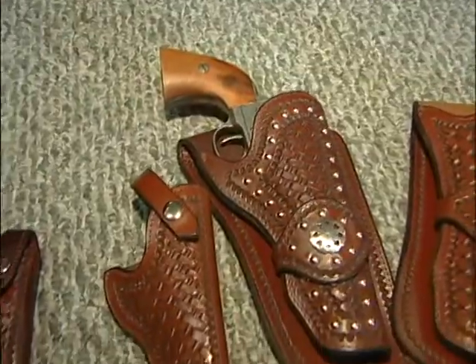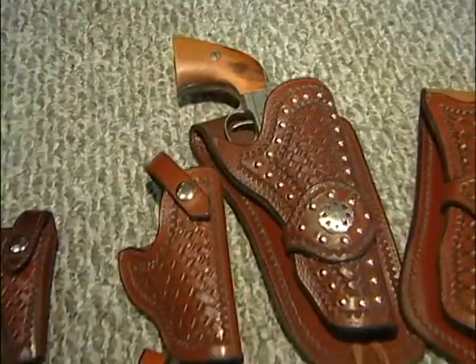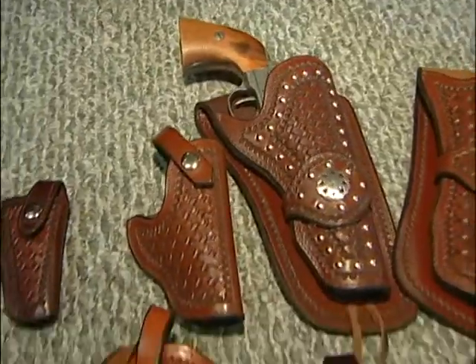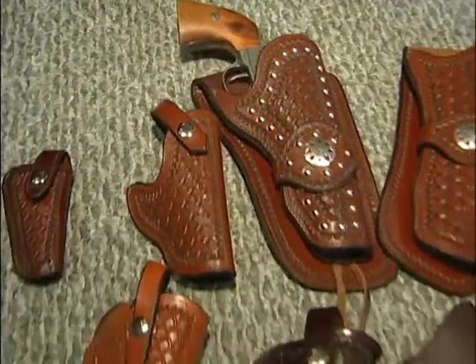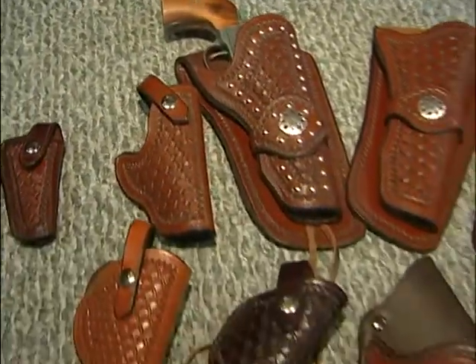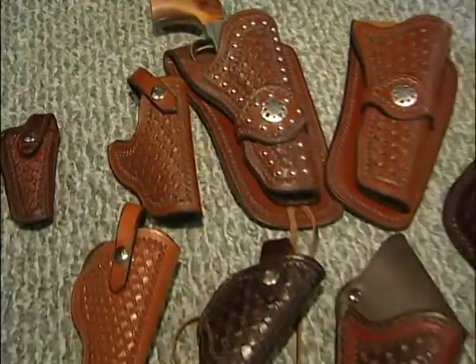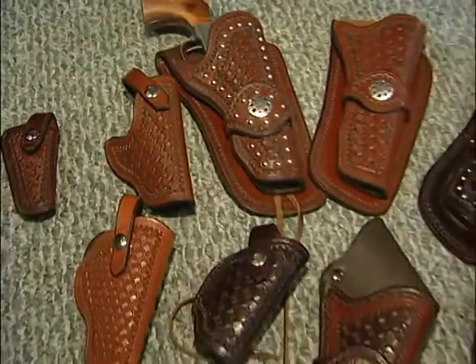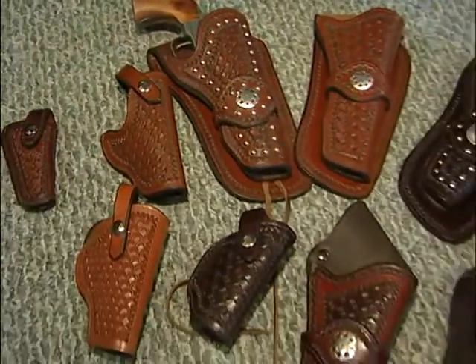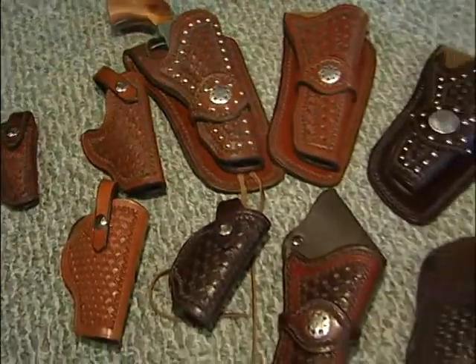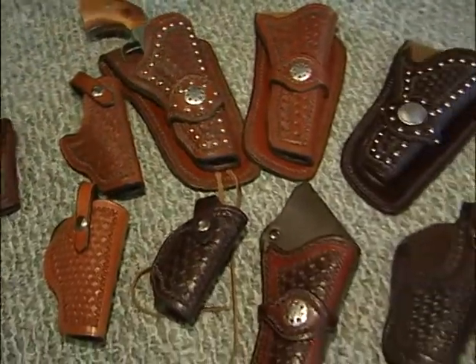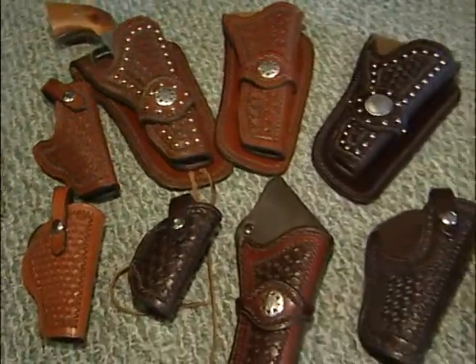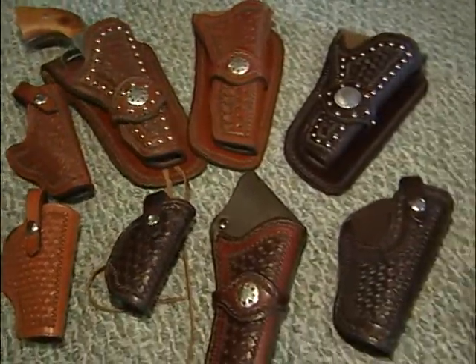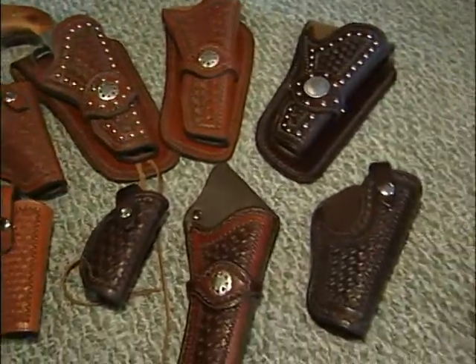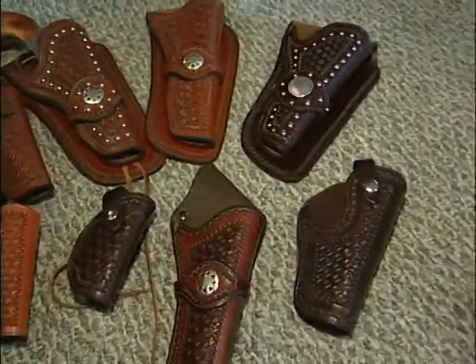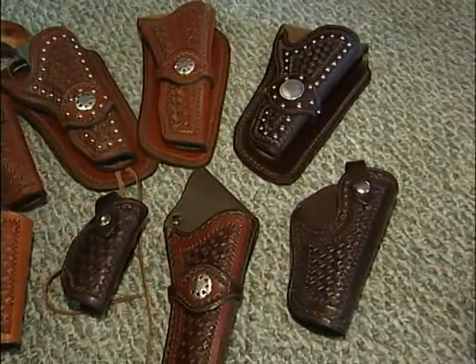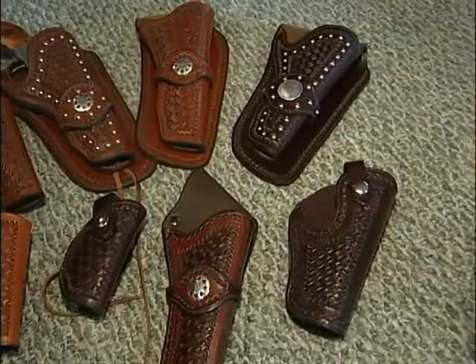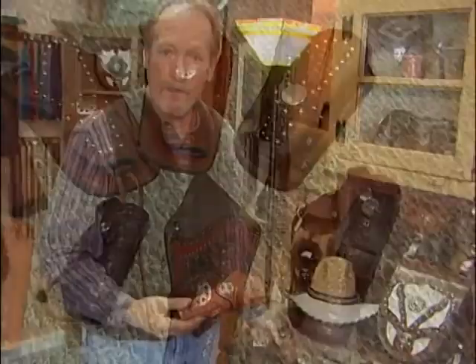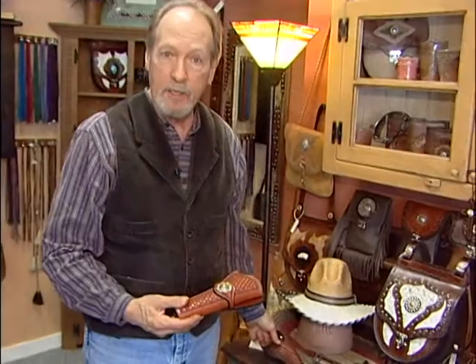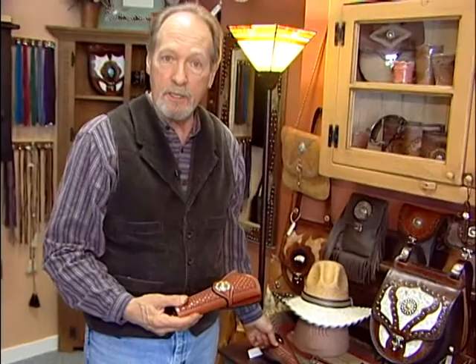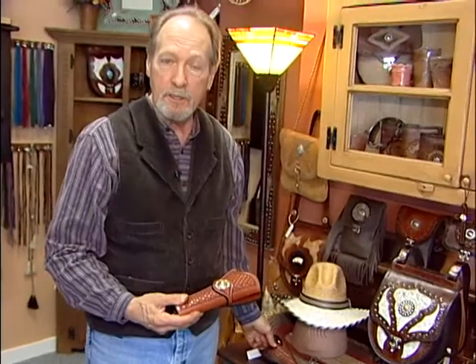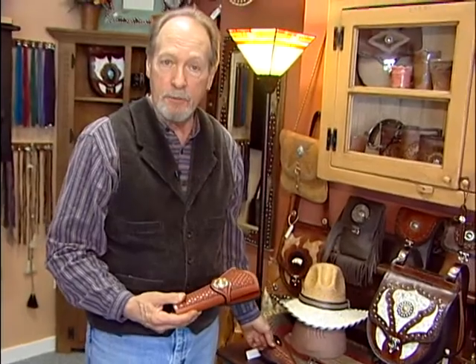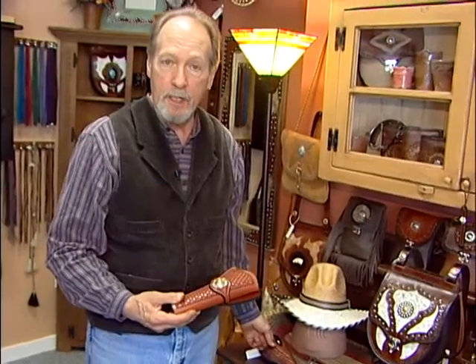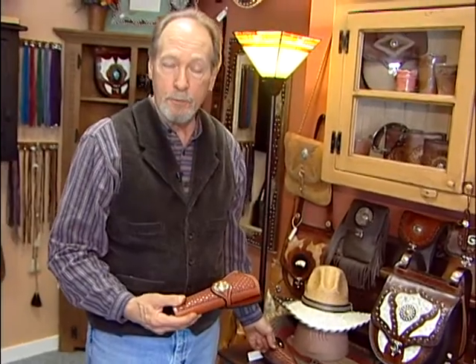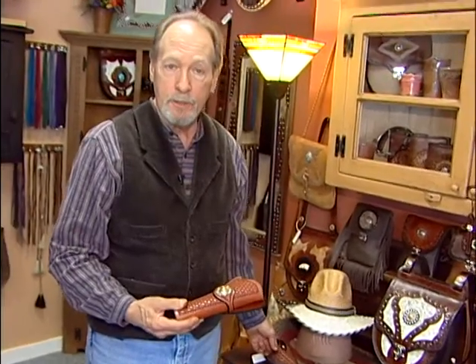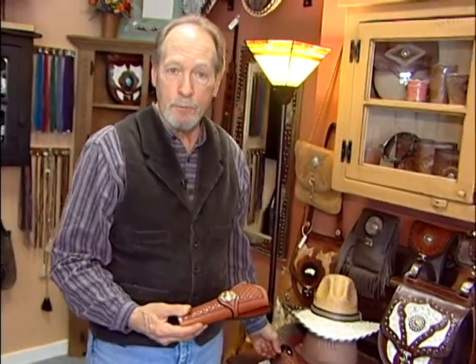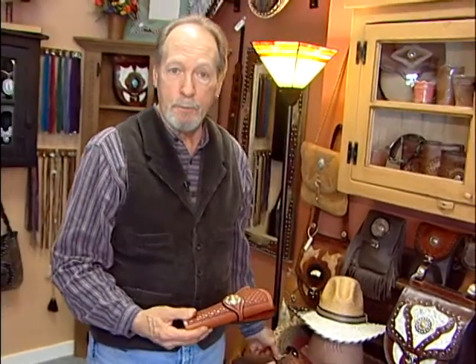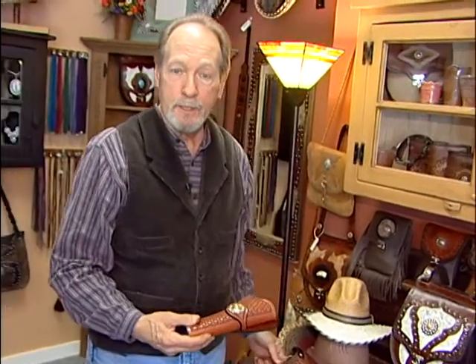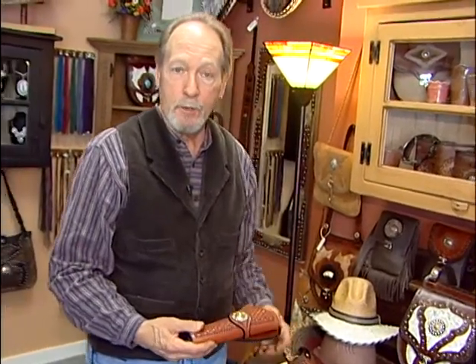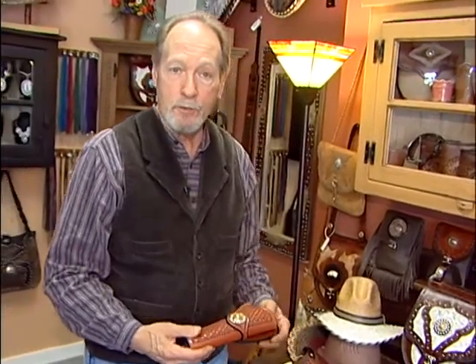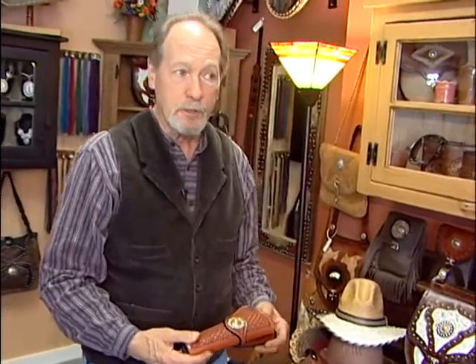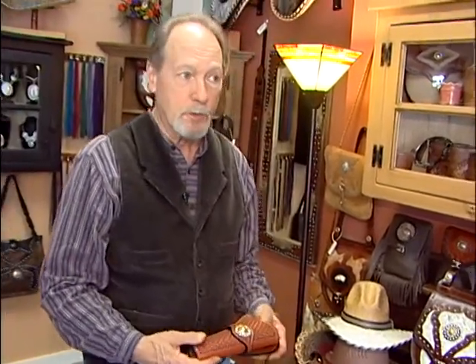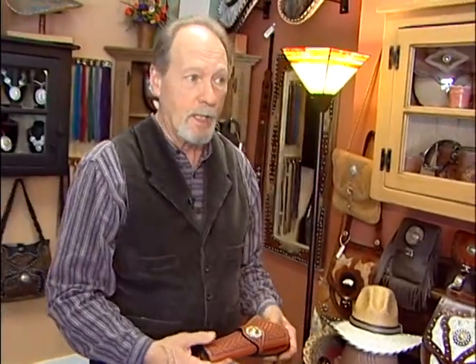If you're in the market for holsters, if you bring us a gun — if you have it with you — we'll make the holster in two hours.